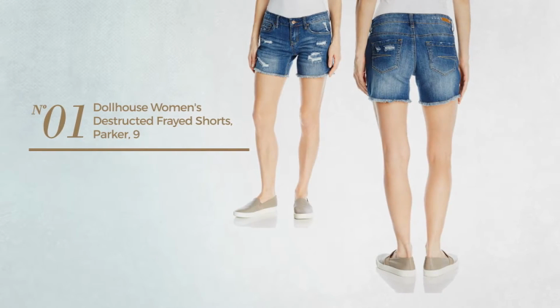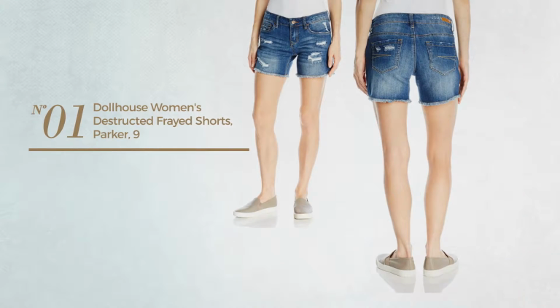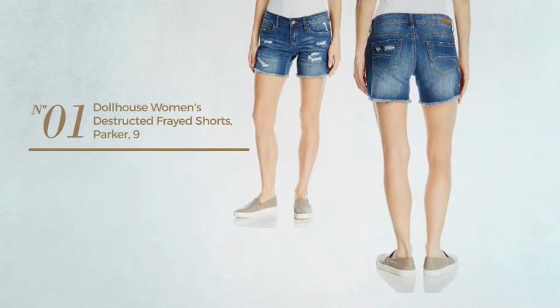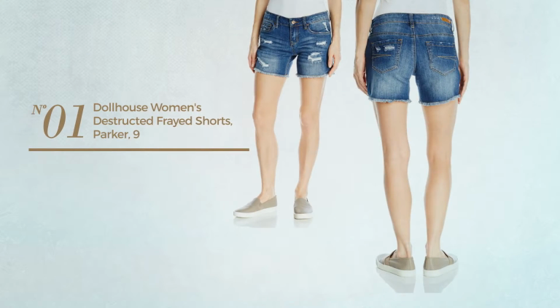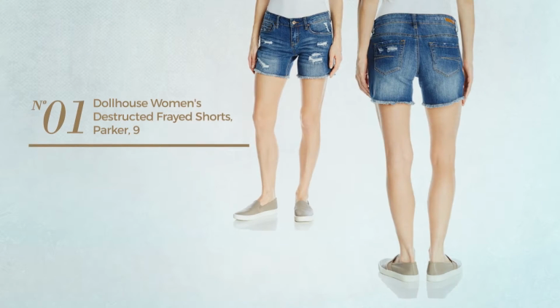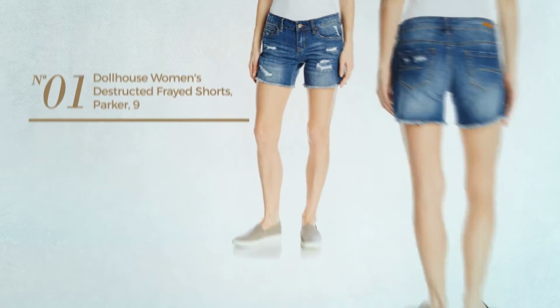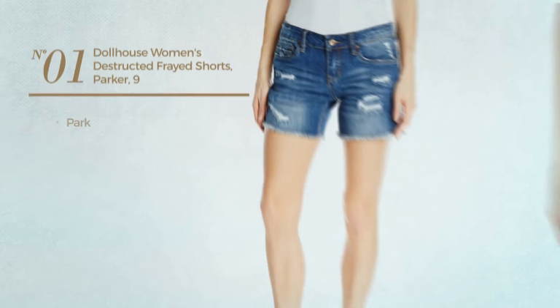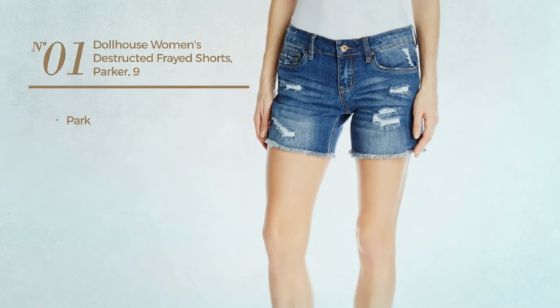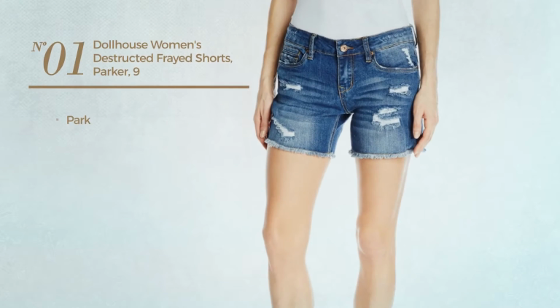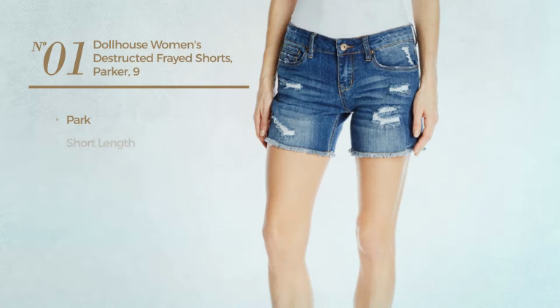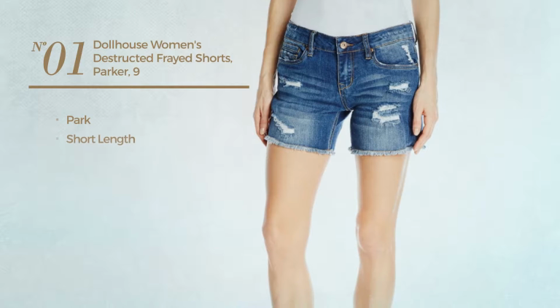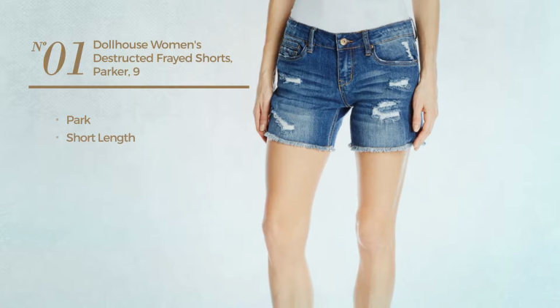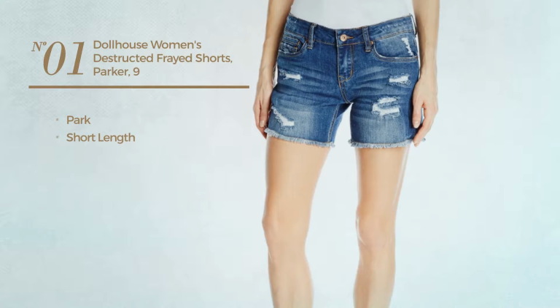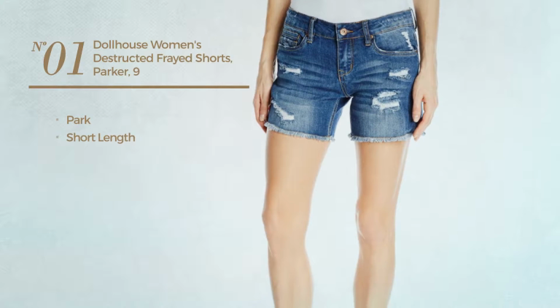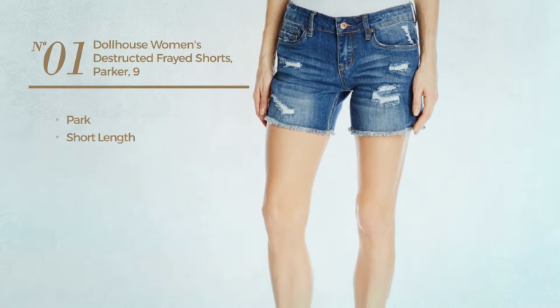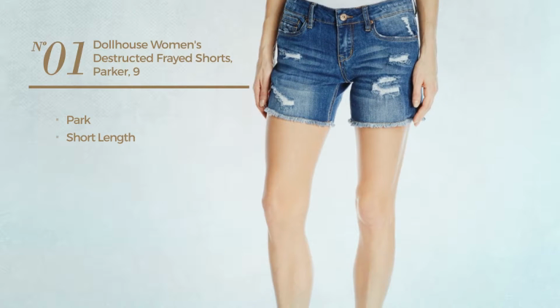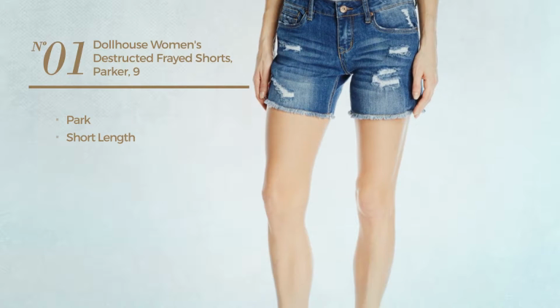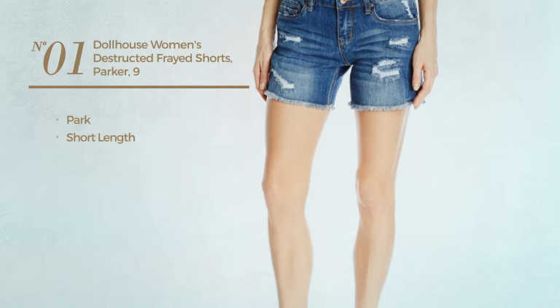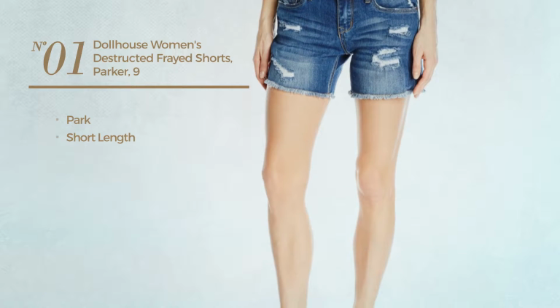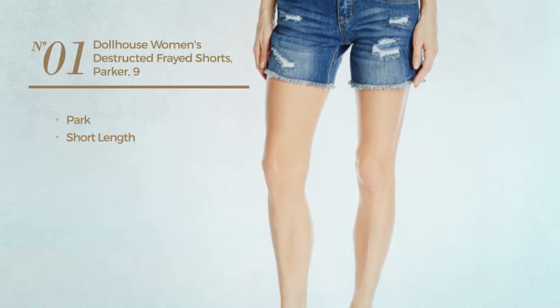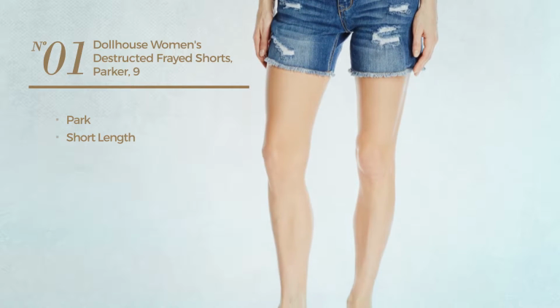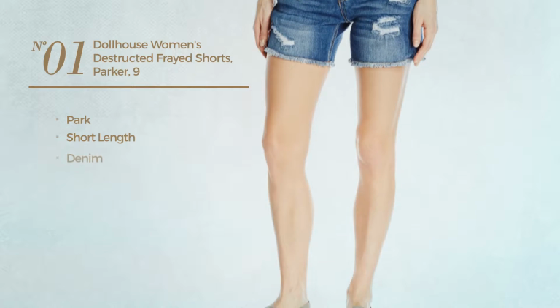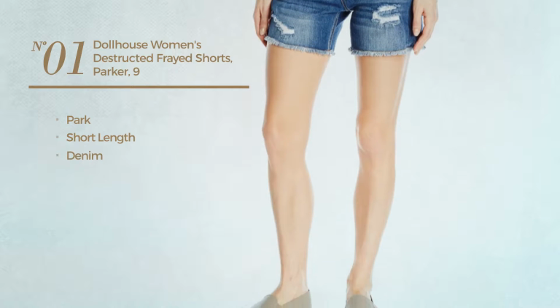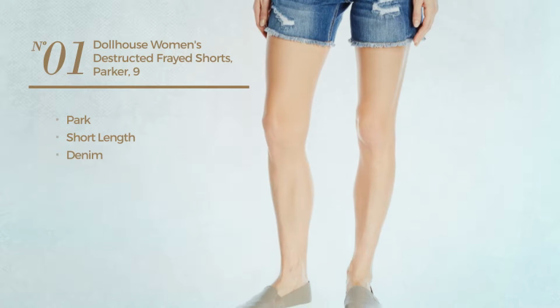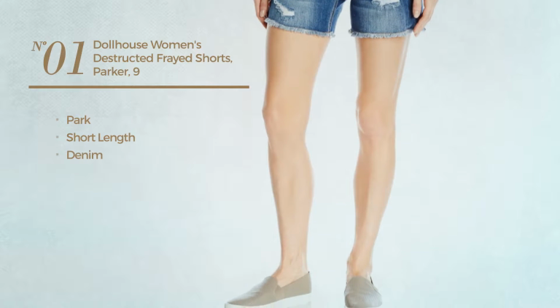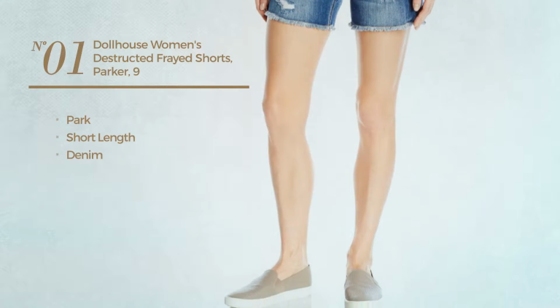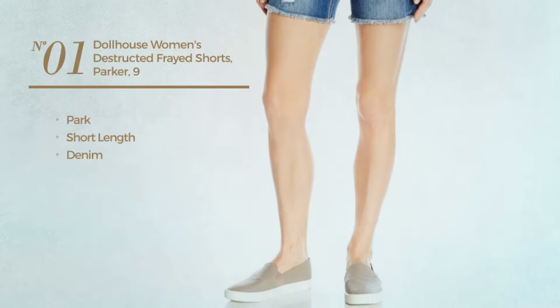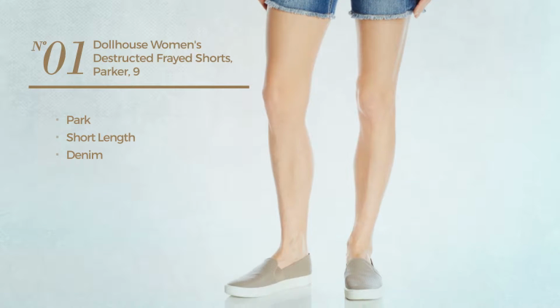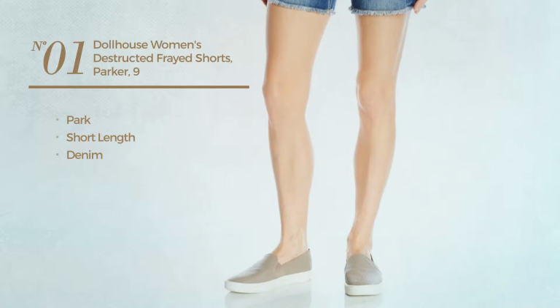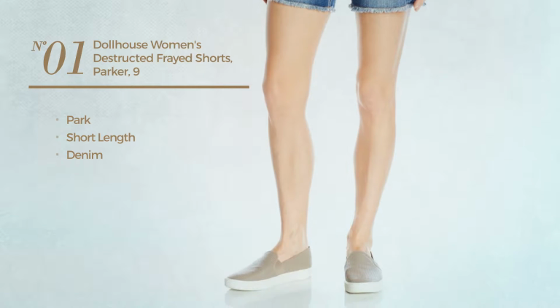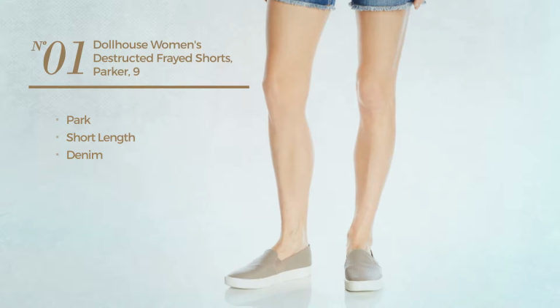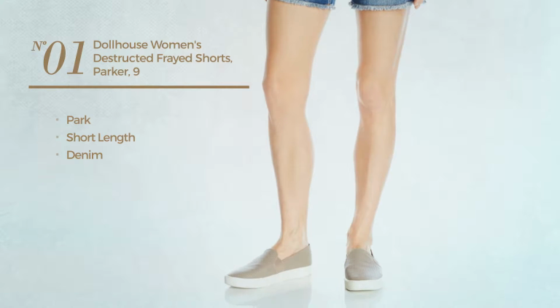Number one: a park short length shorts, crafted from denim. Available in three colors.